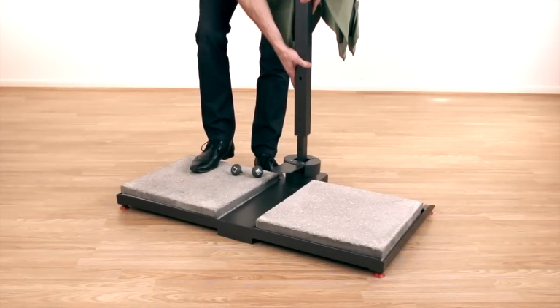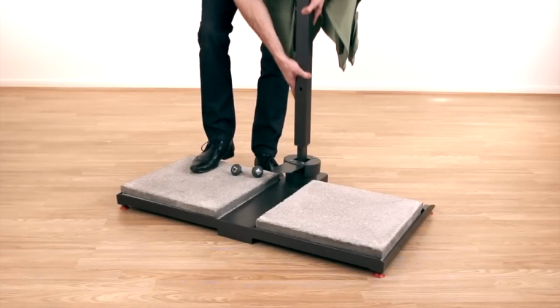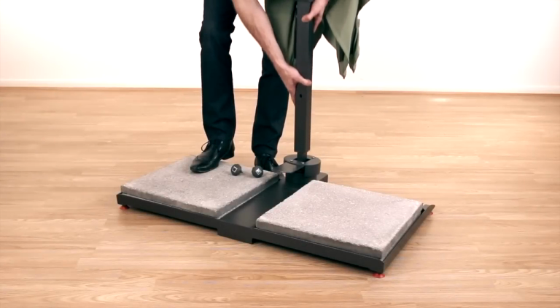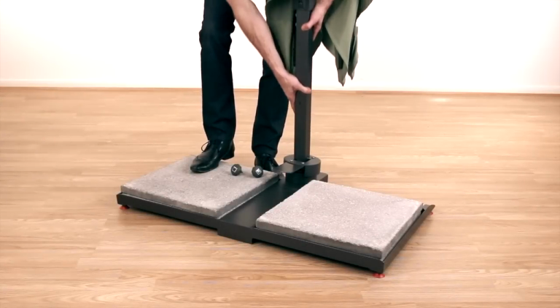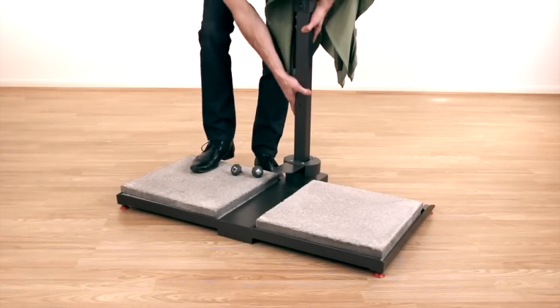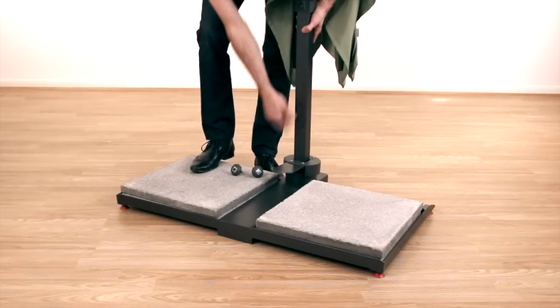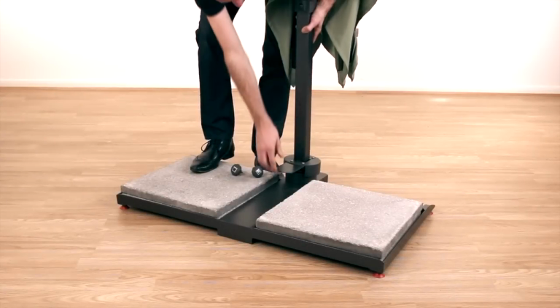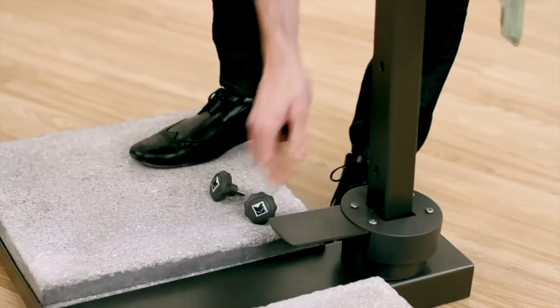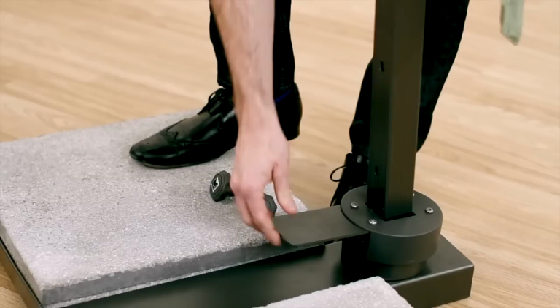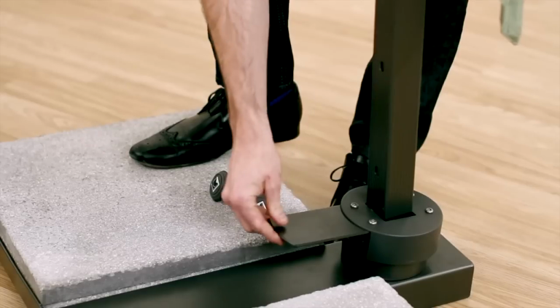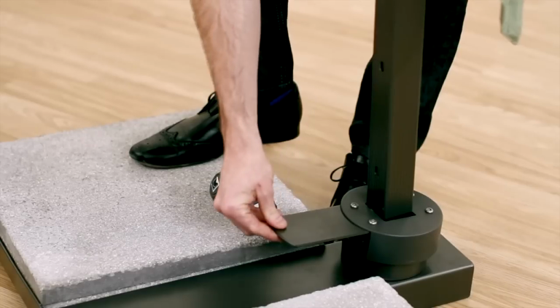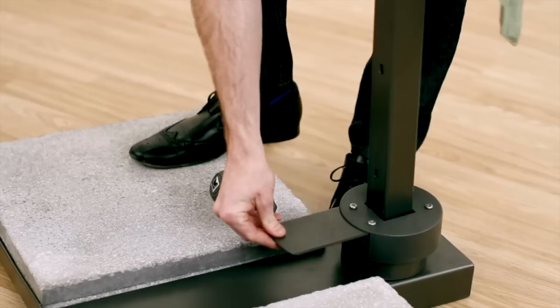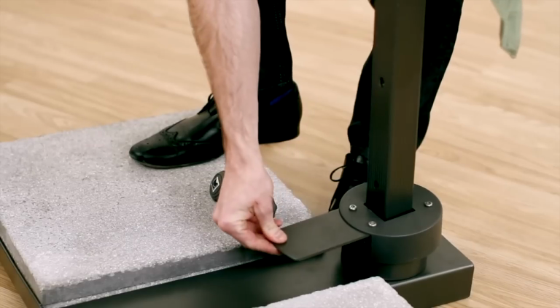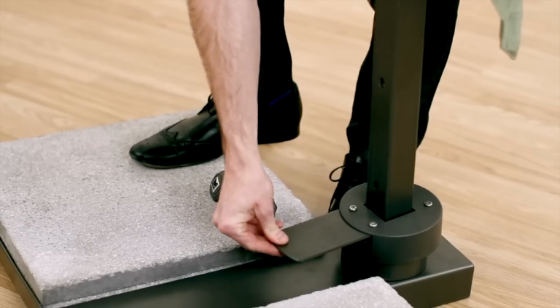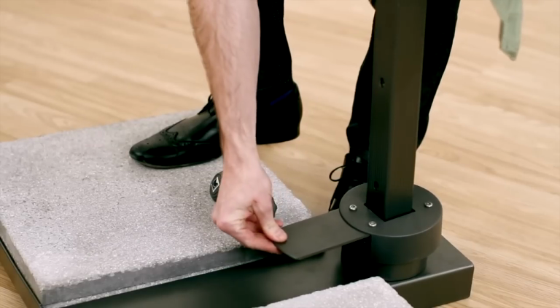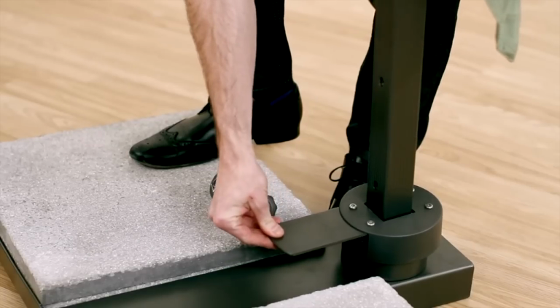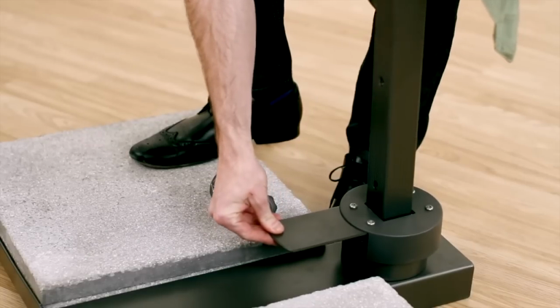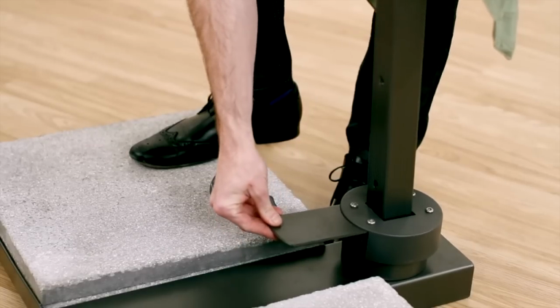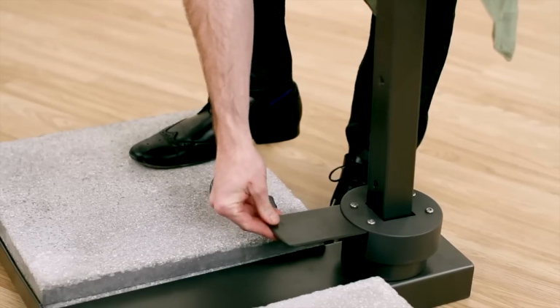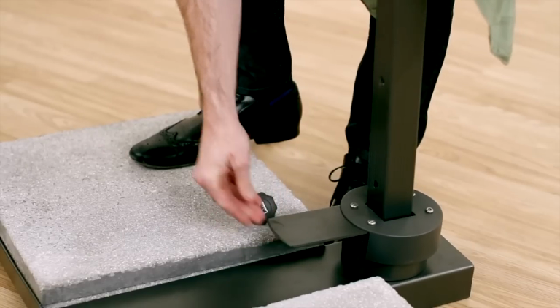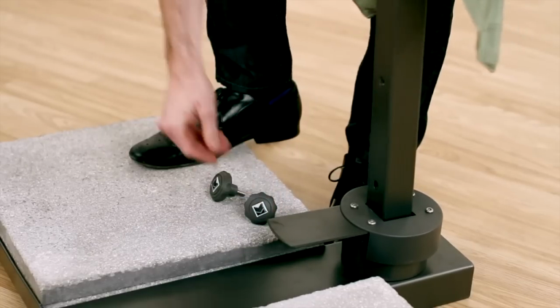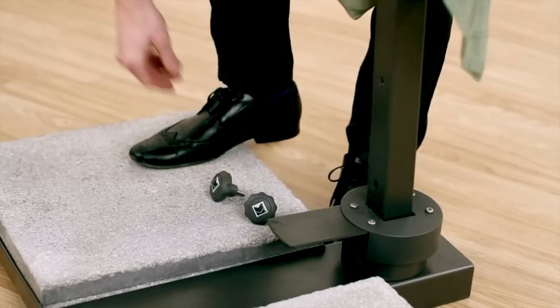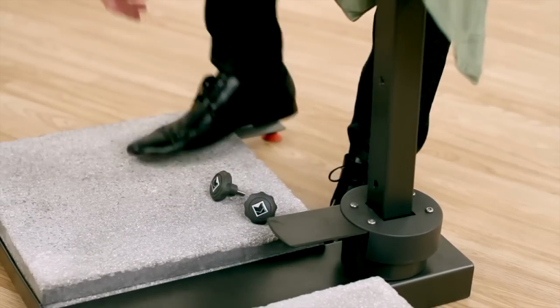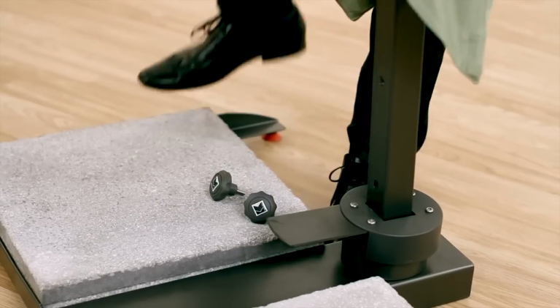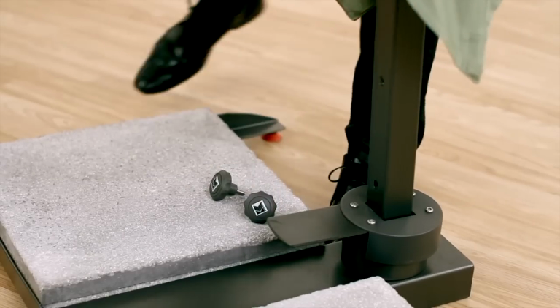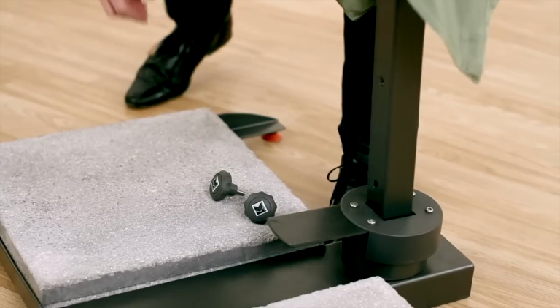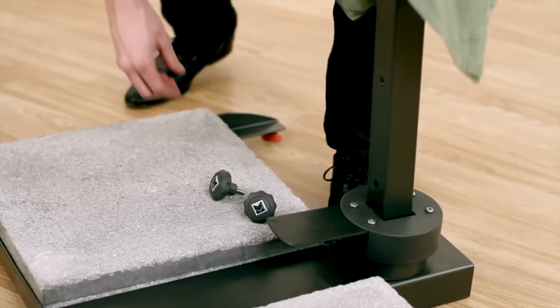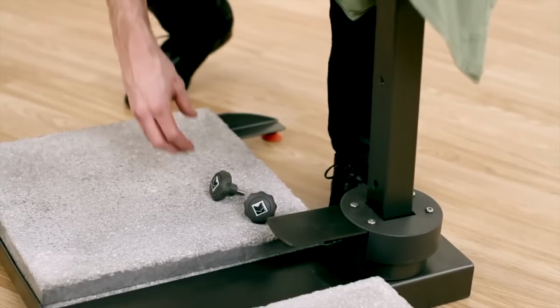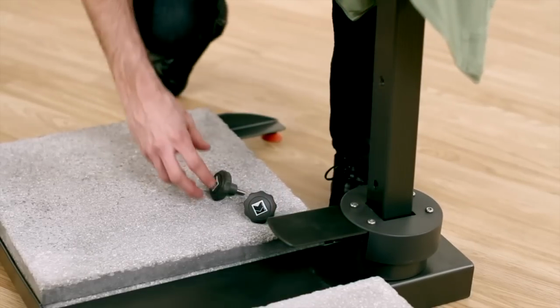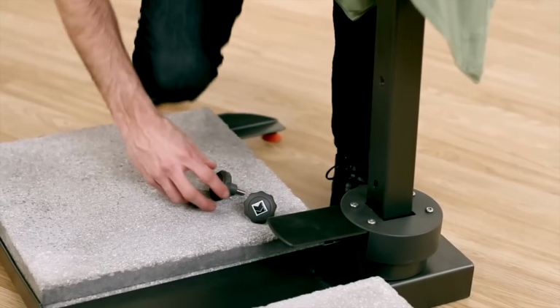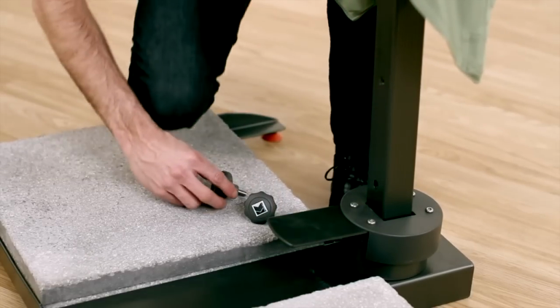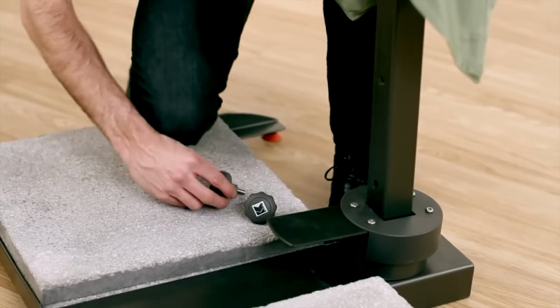Attach the parasol post to the swivel mechanism. Line up the holes and secure with the locking pin and screws.